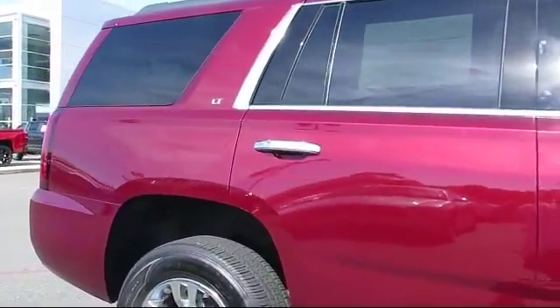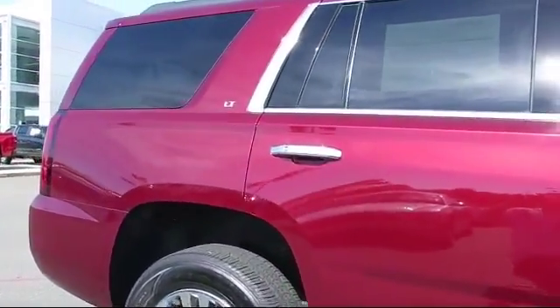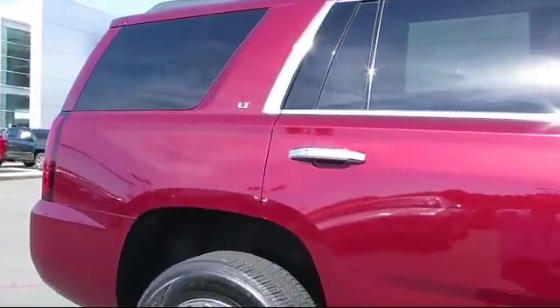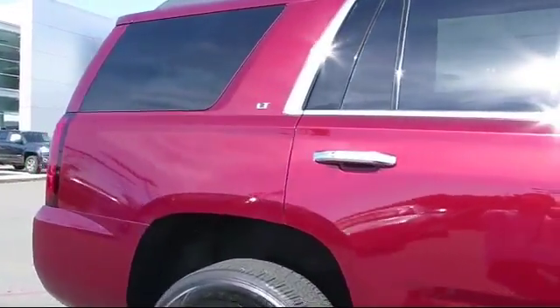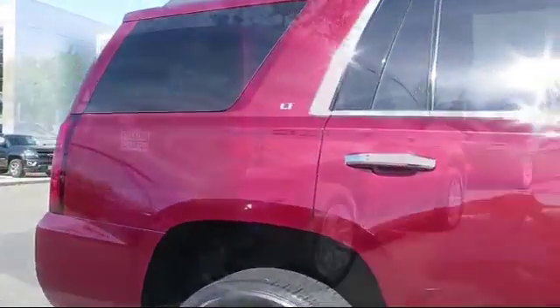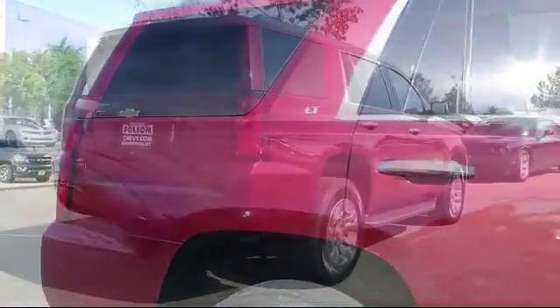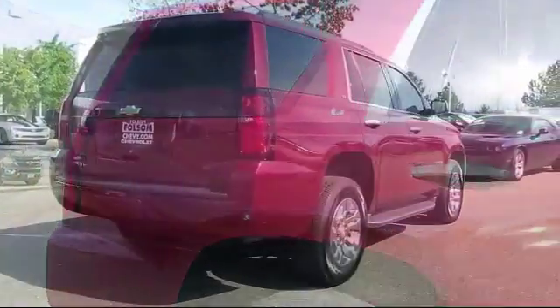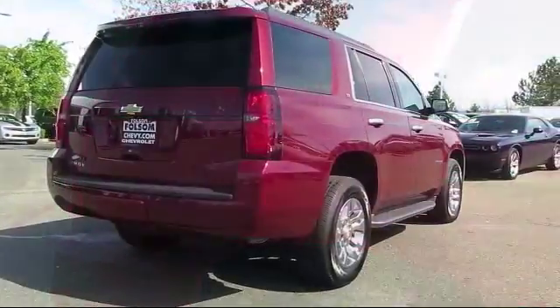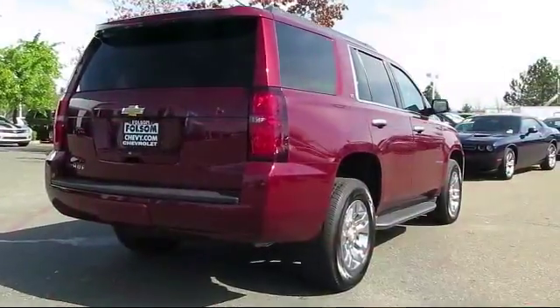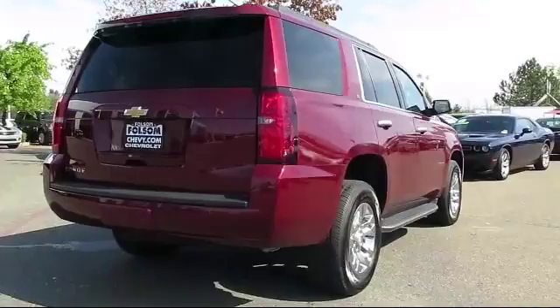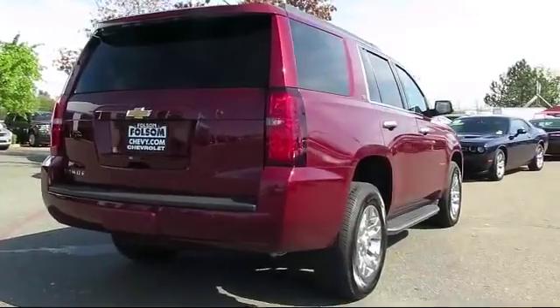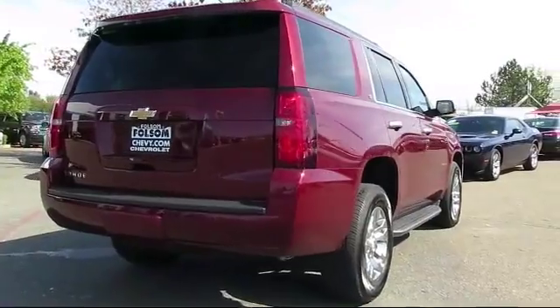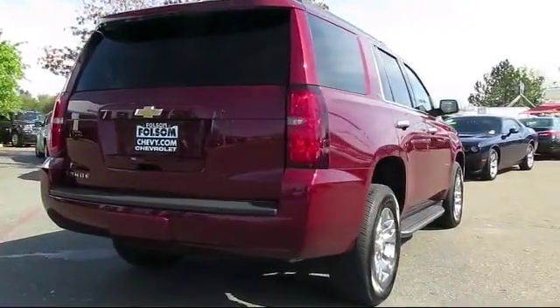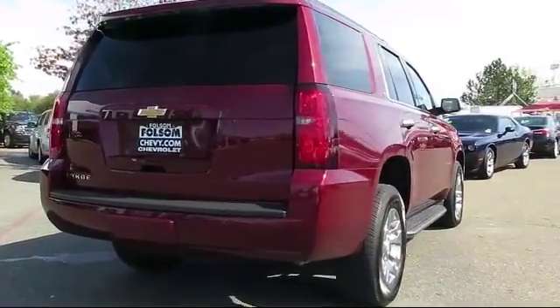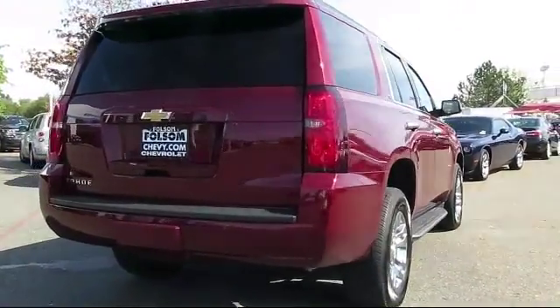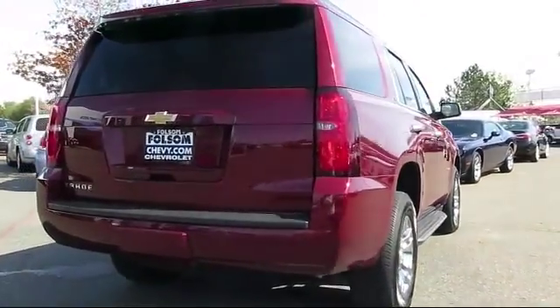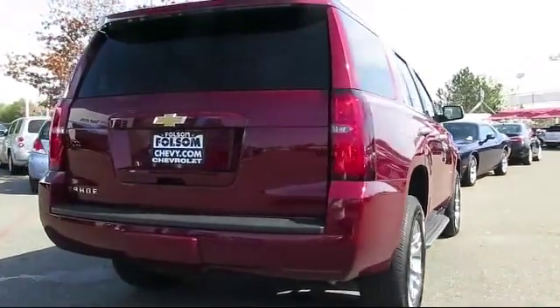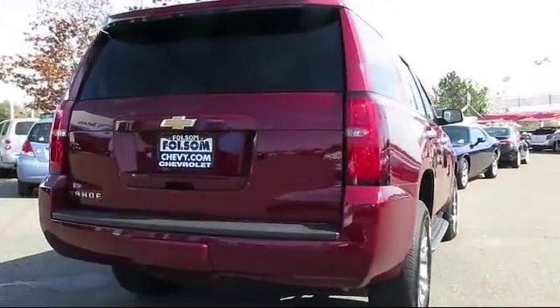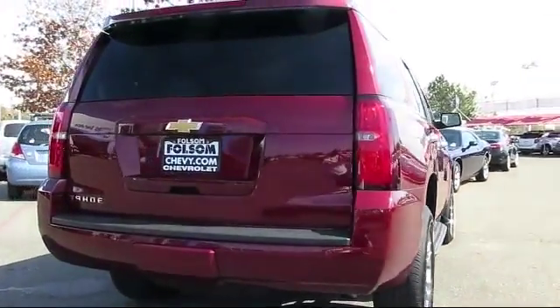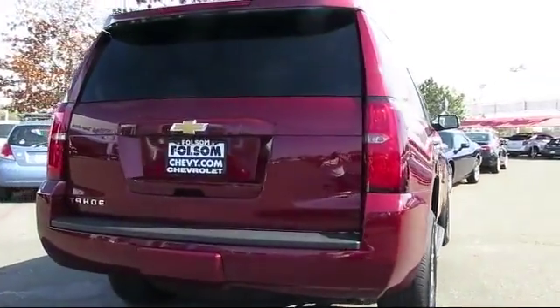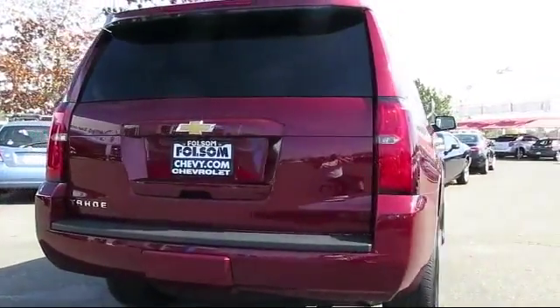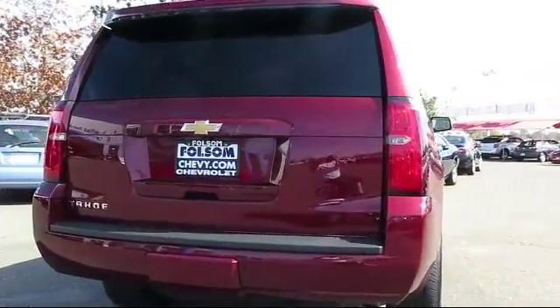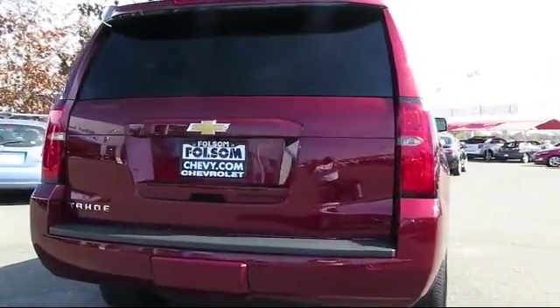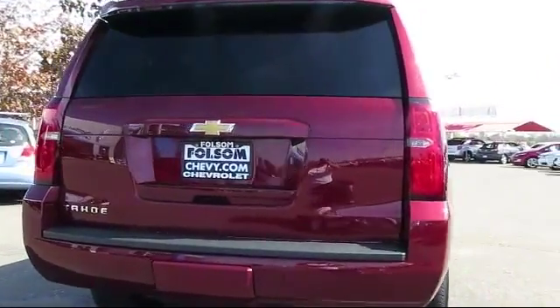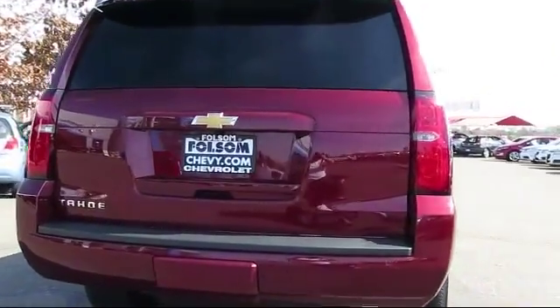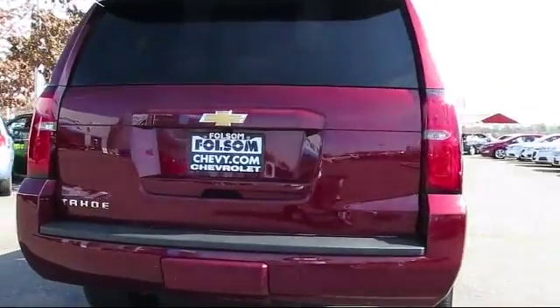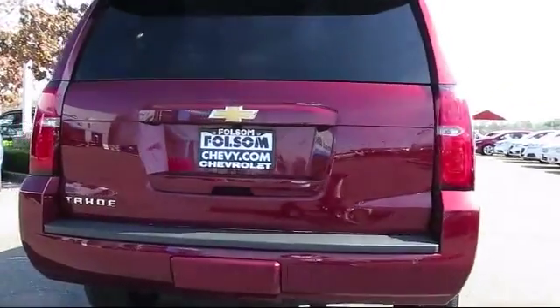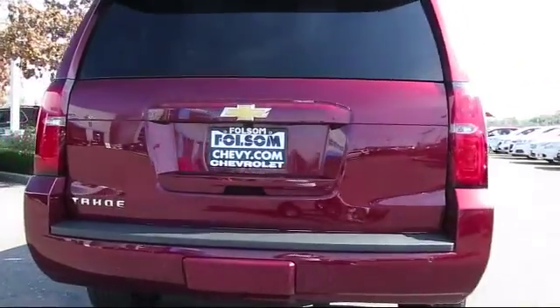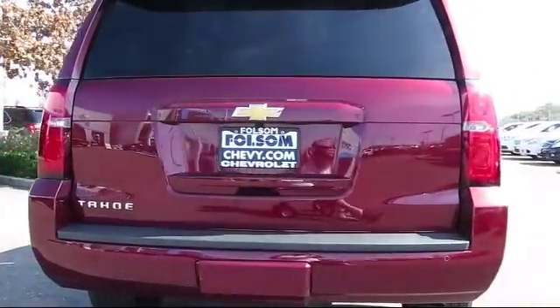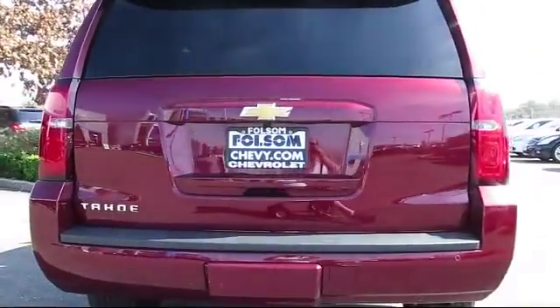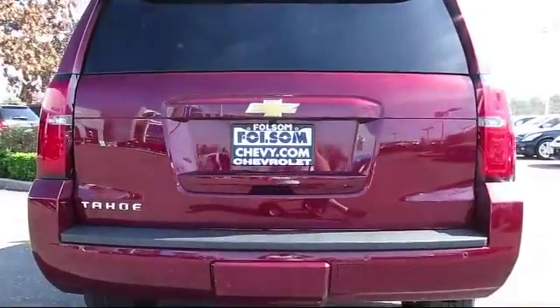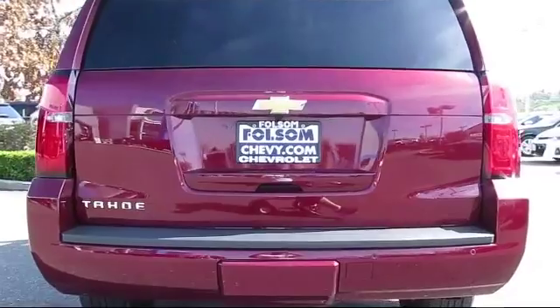a premium sound system, moonroof, Sirius XM satellite radio, a running board package, and has less than 10,000 miles on the odometer.